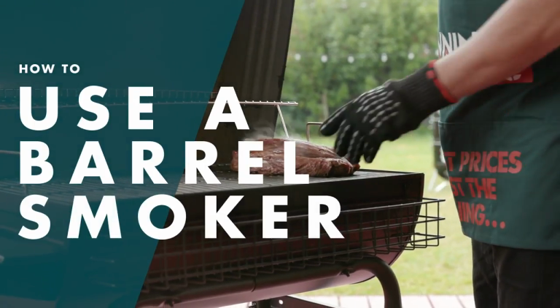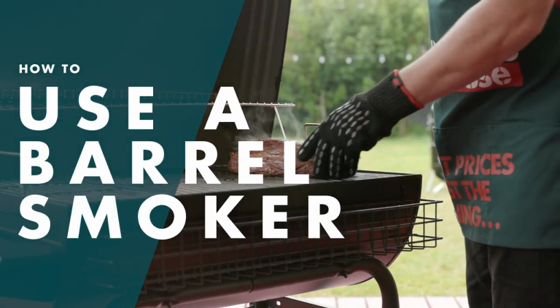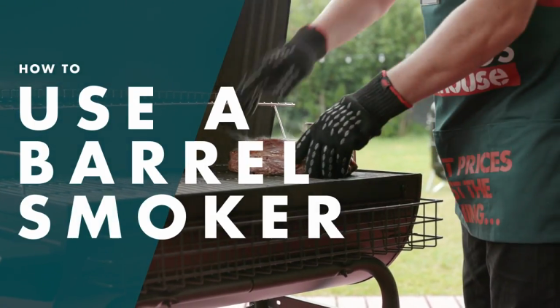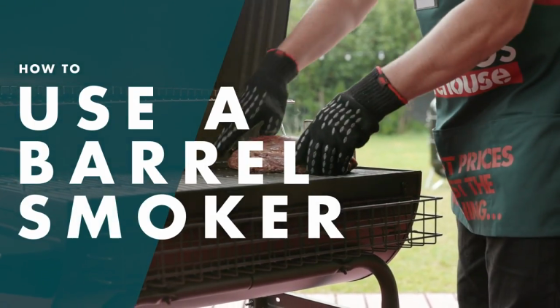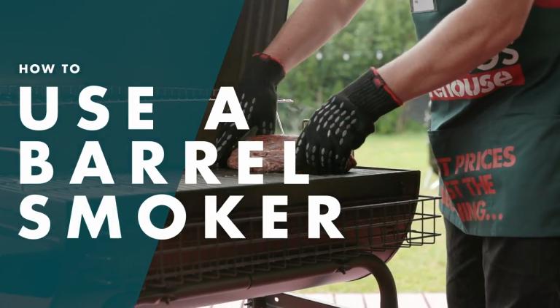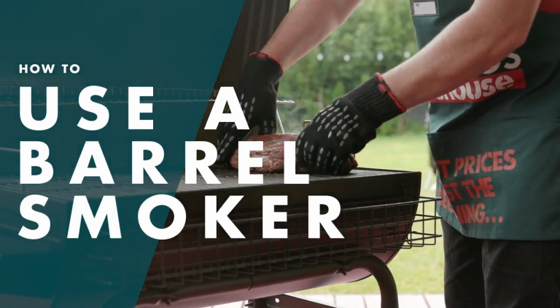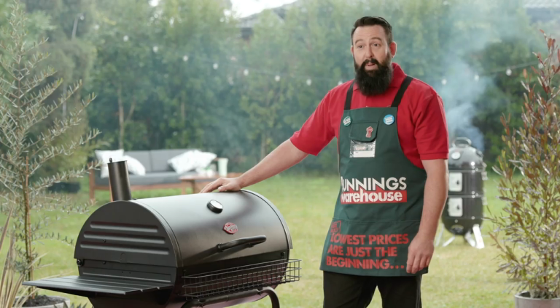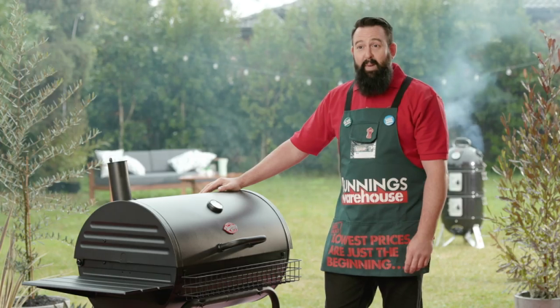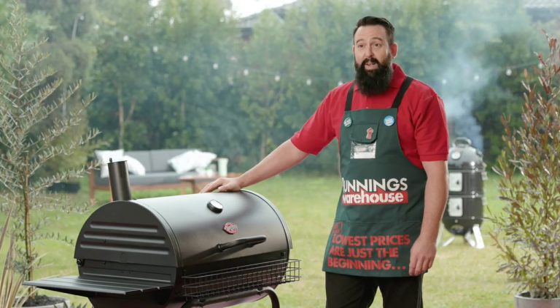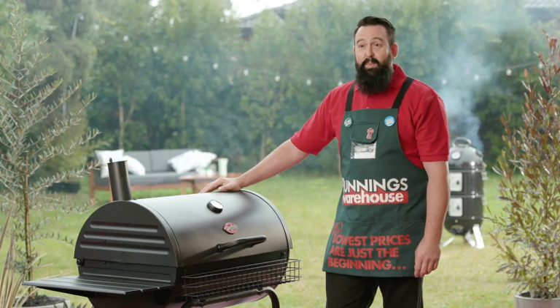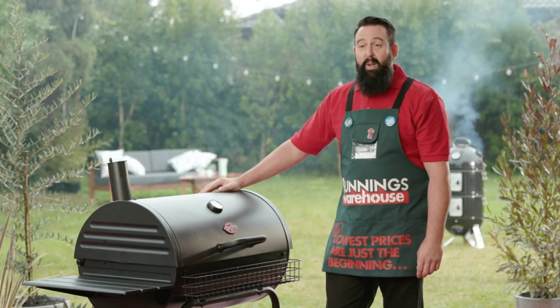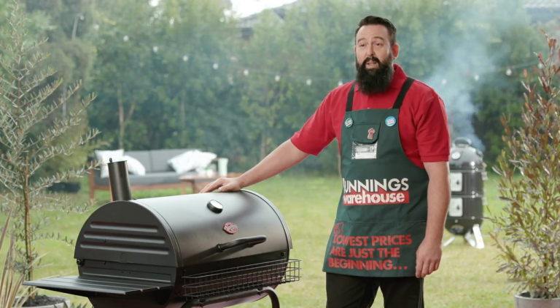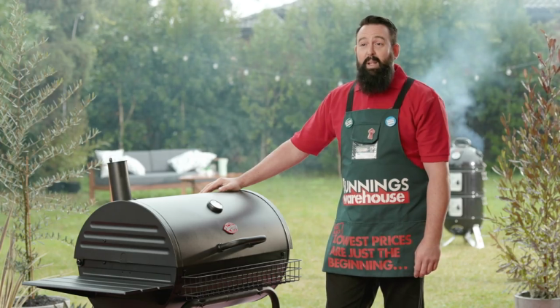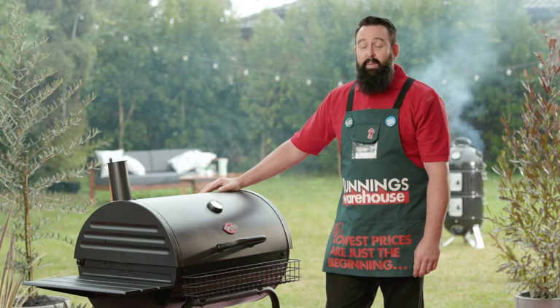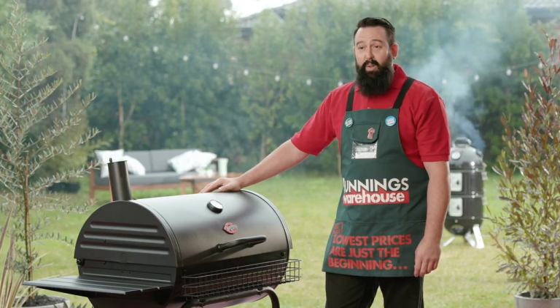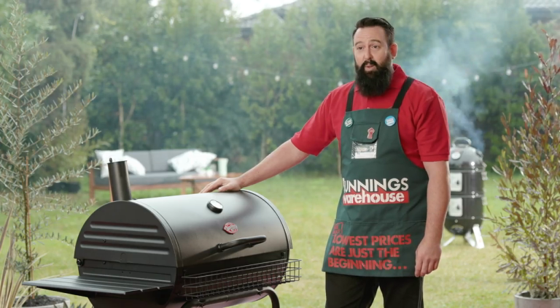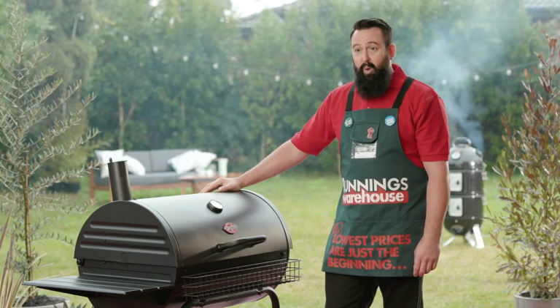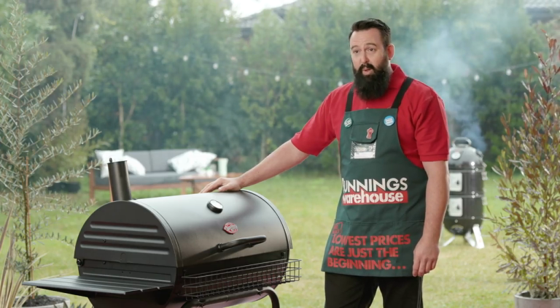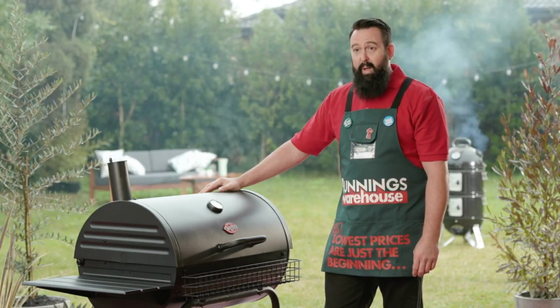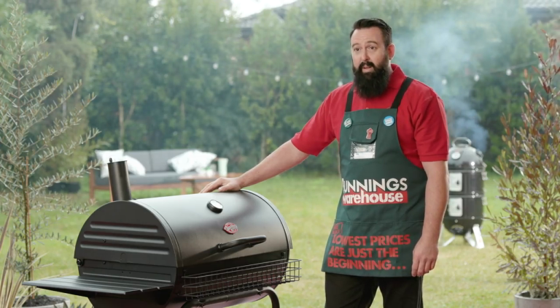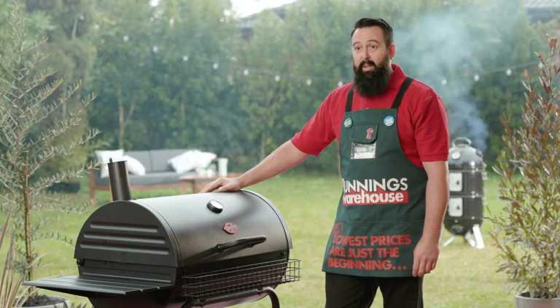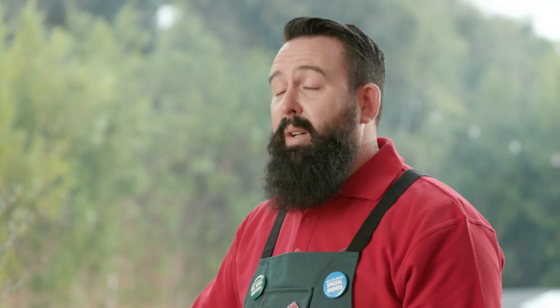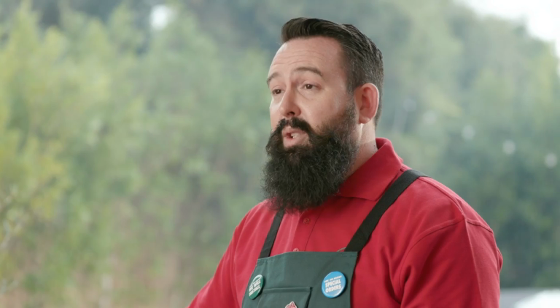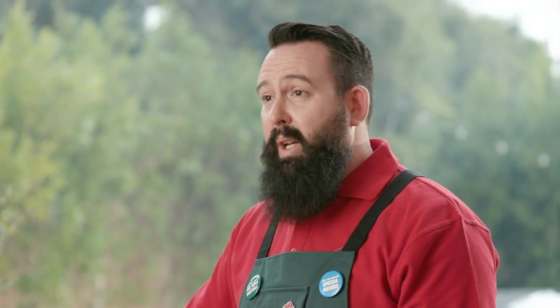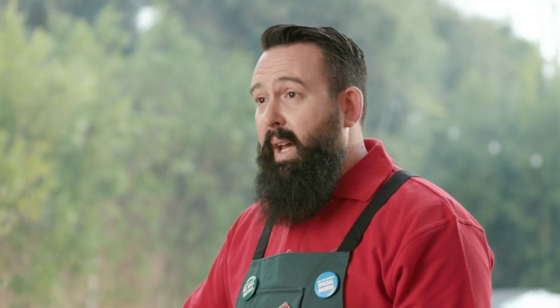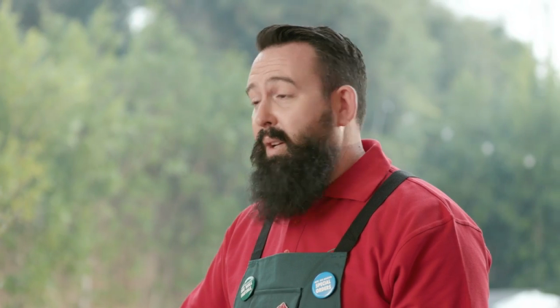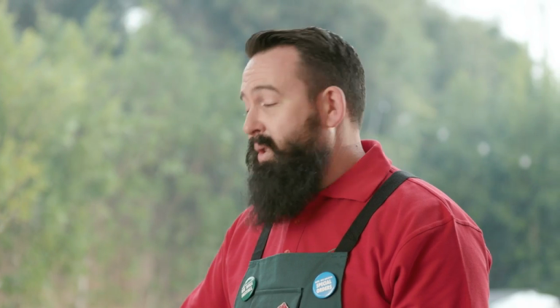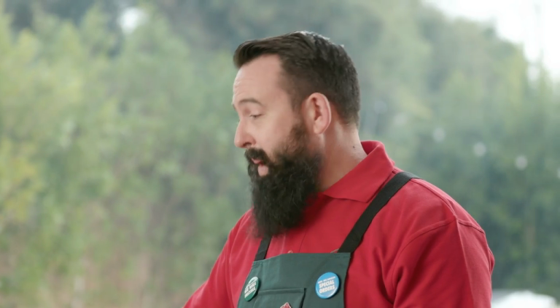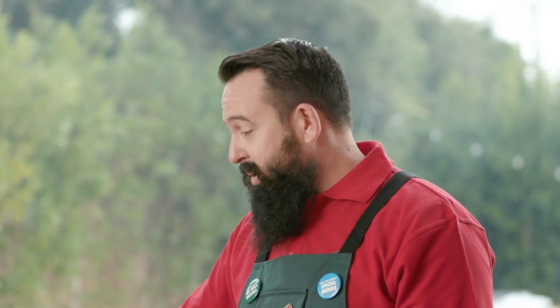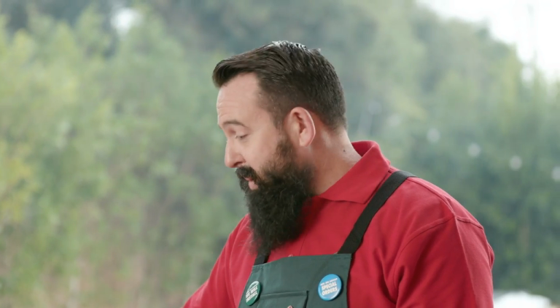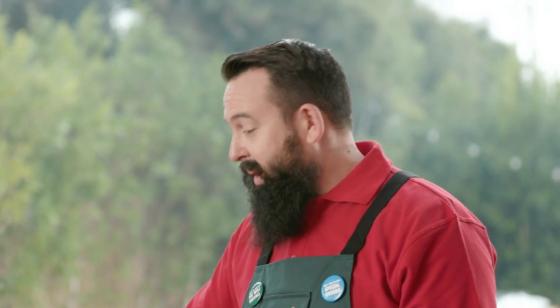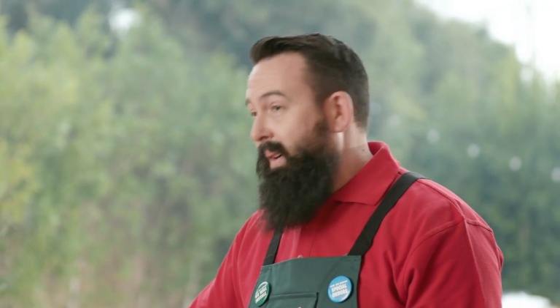Hi, I'm Phil. I'm a big fan of smoking. I love to do it all year round. I'm going to show you how to use the barrel smoker.